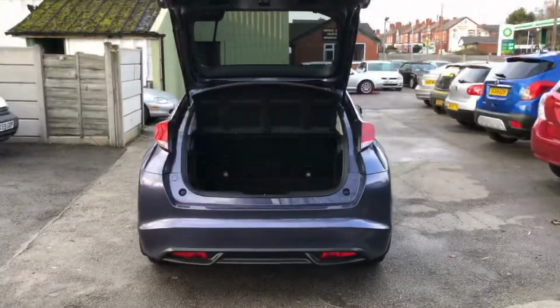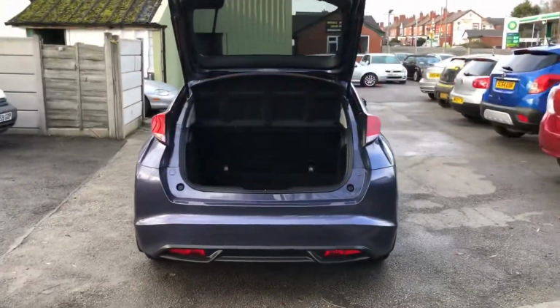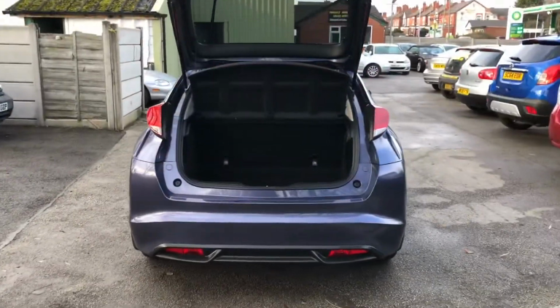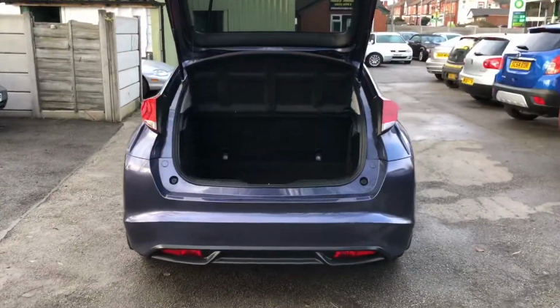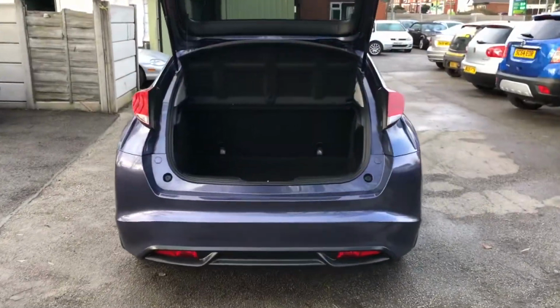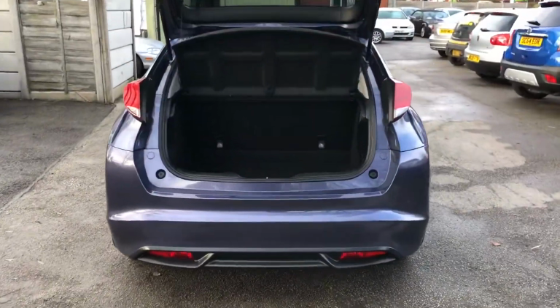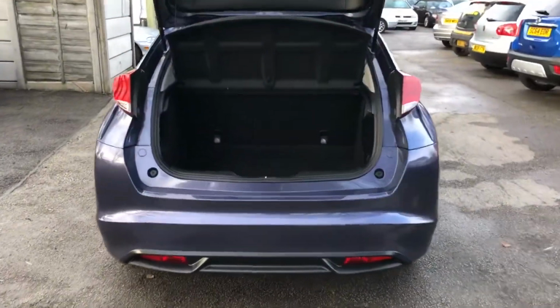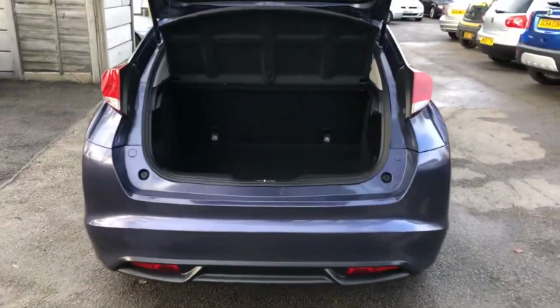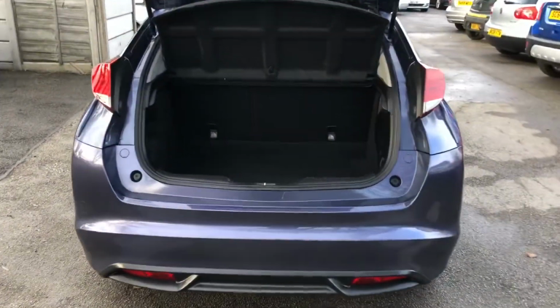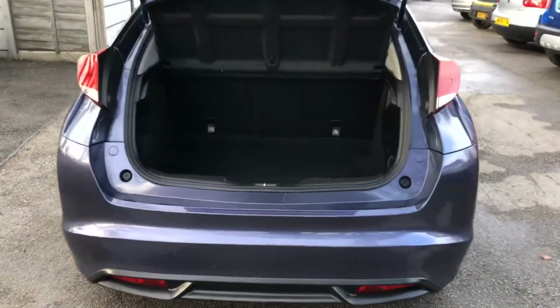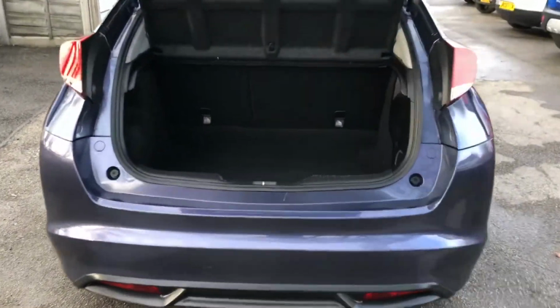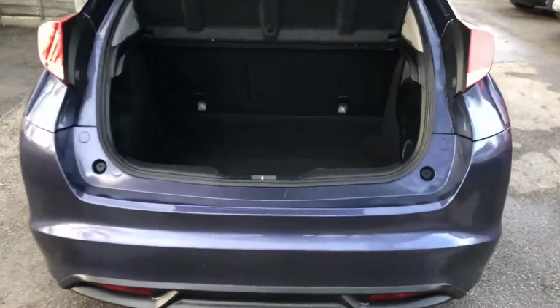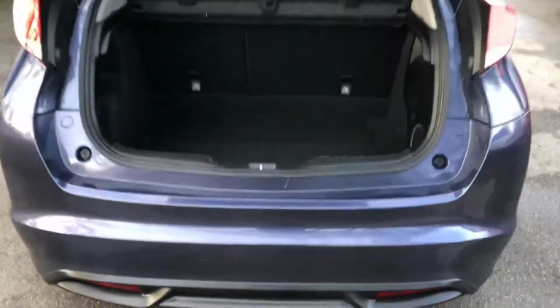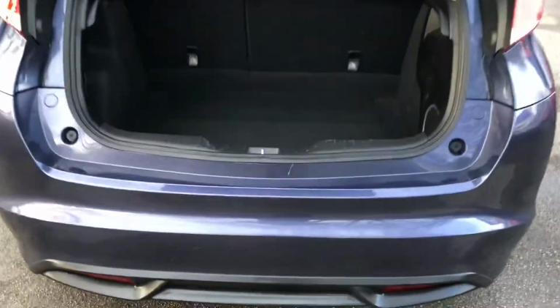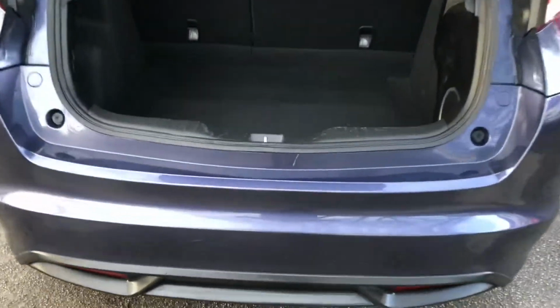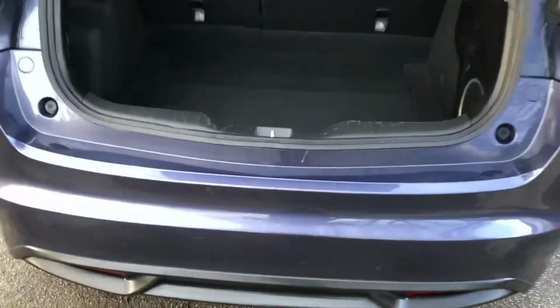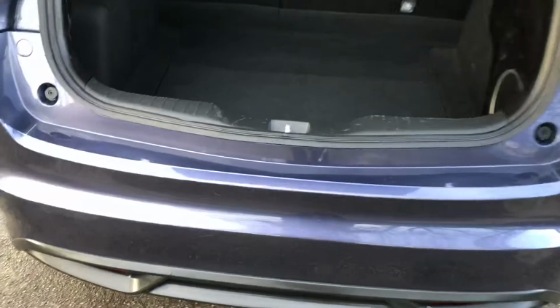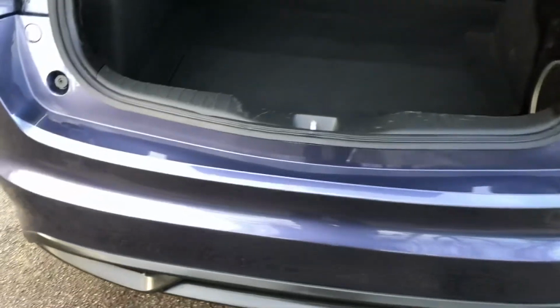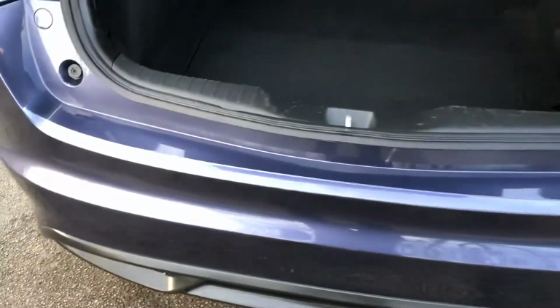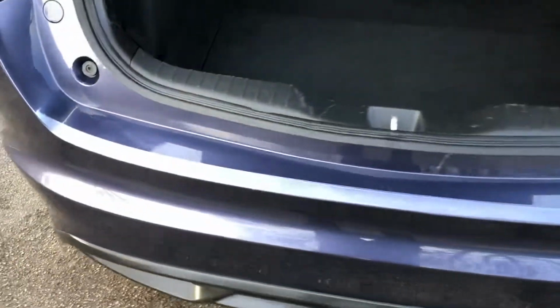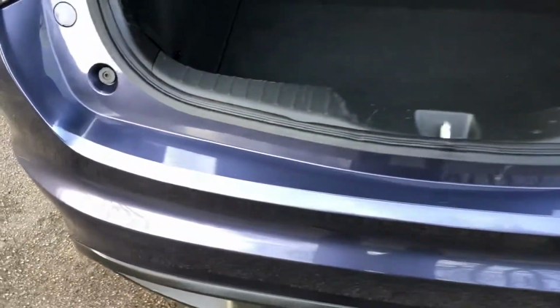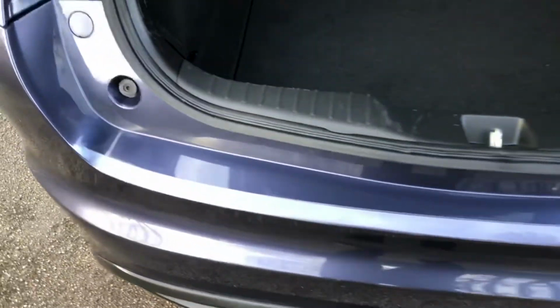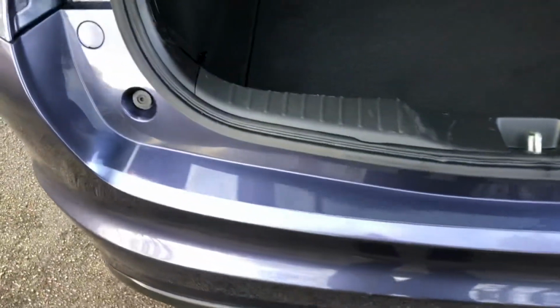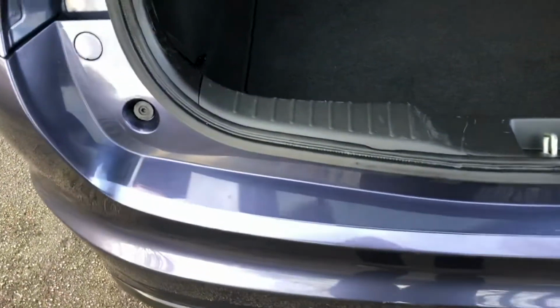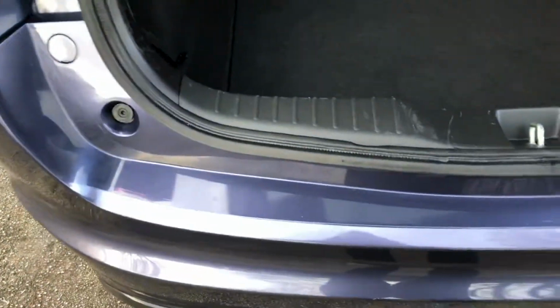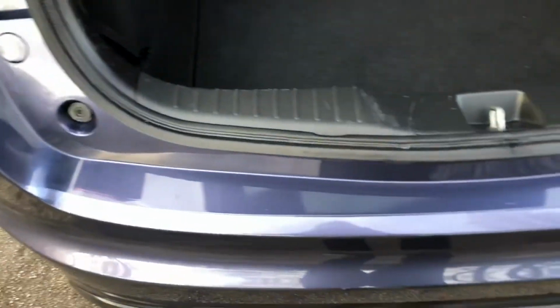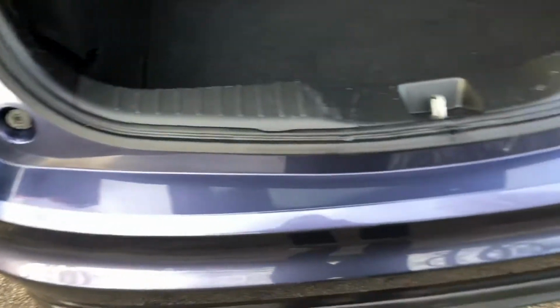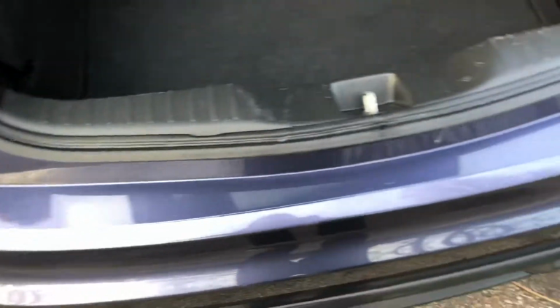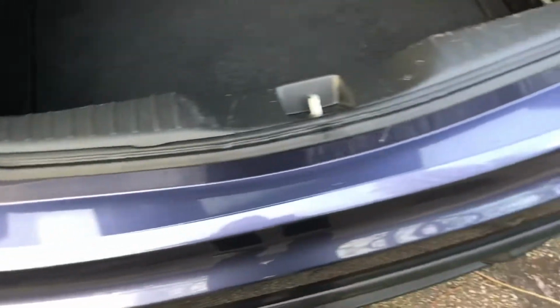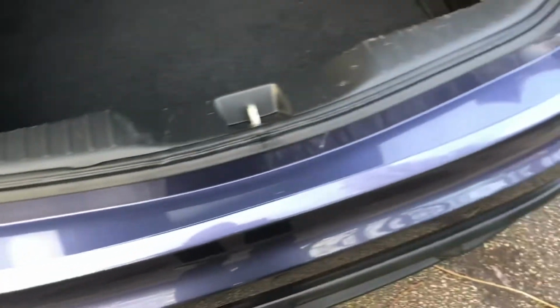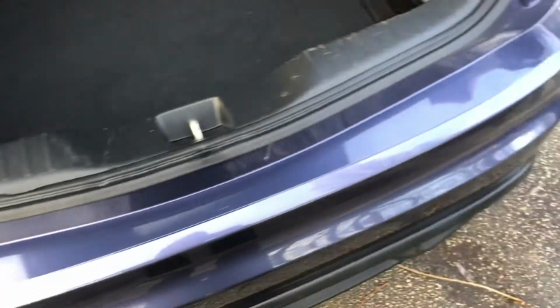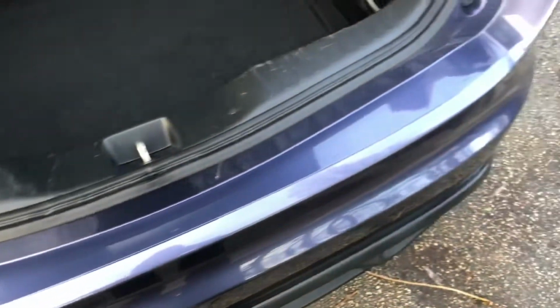The boot is very generous — in fact it's best in class. As you can see on the rear bumper, there are no marks from loading.